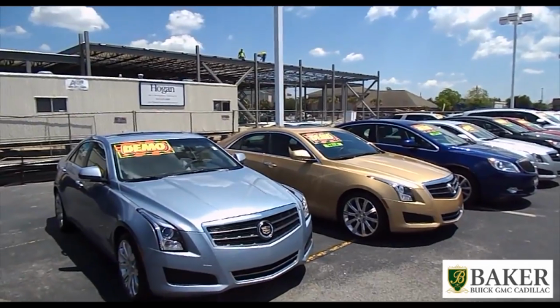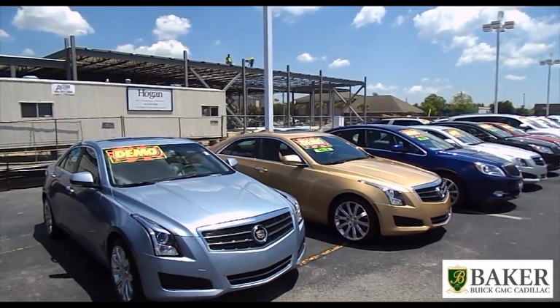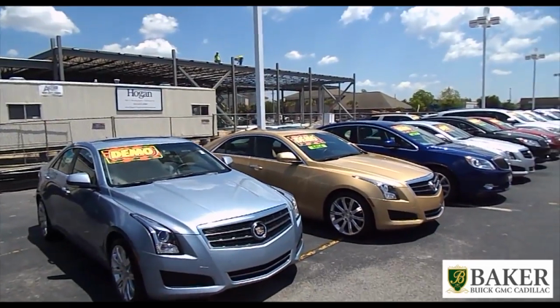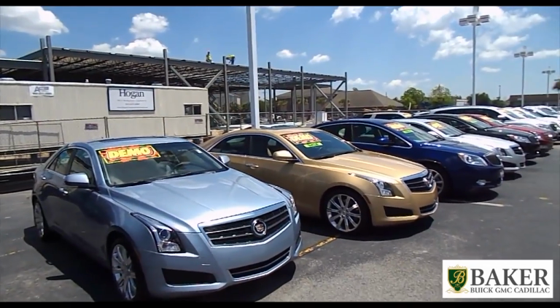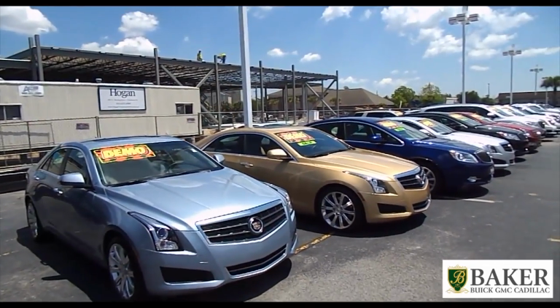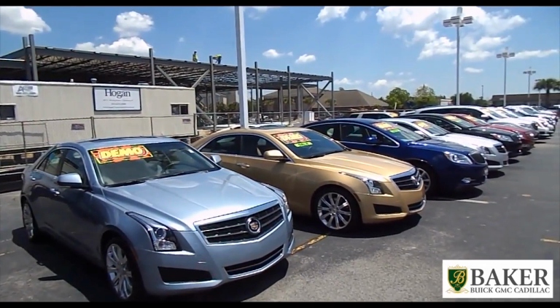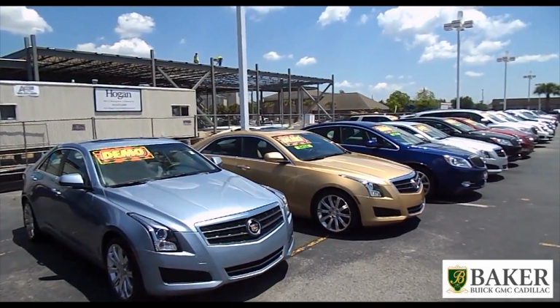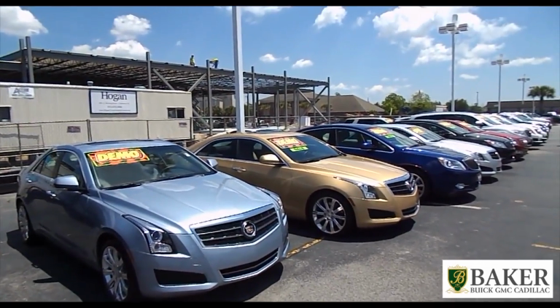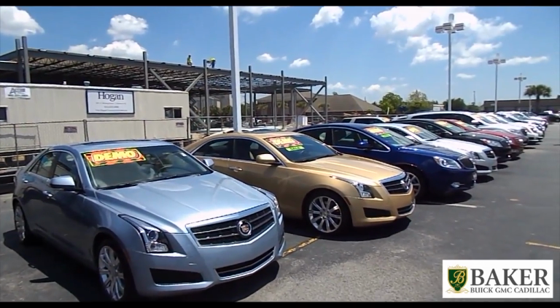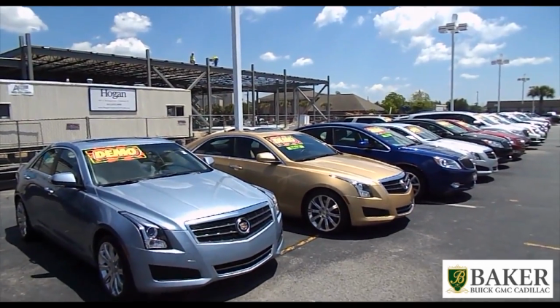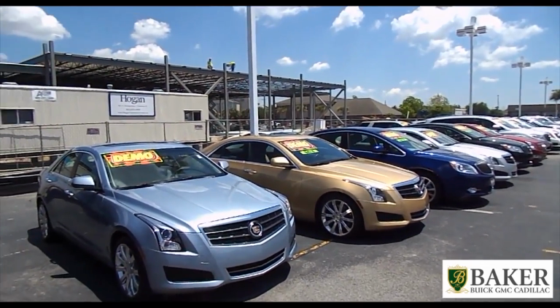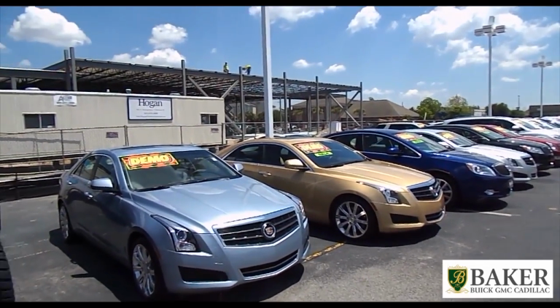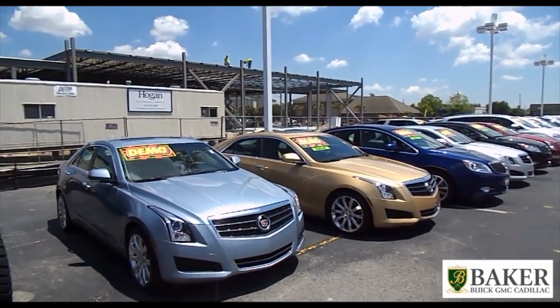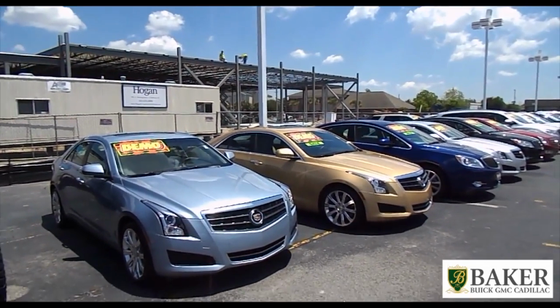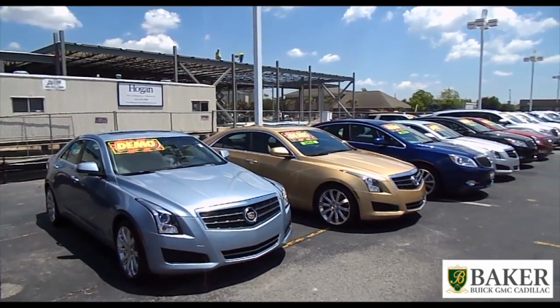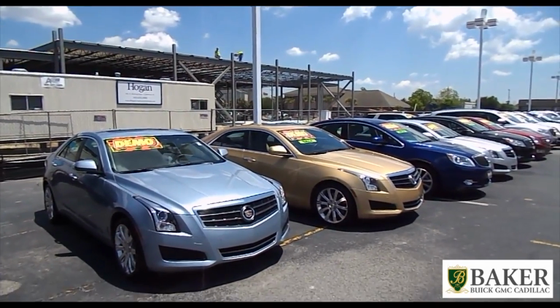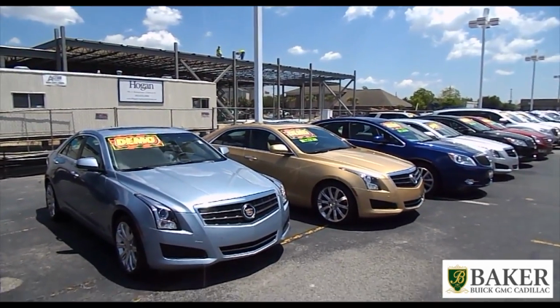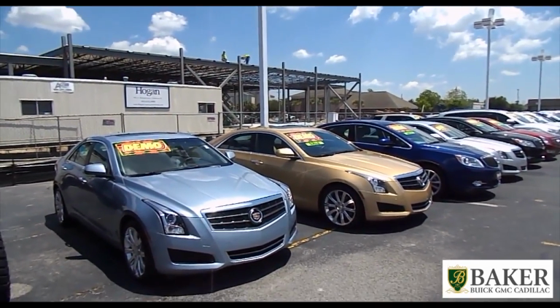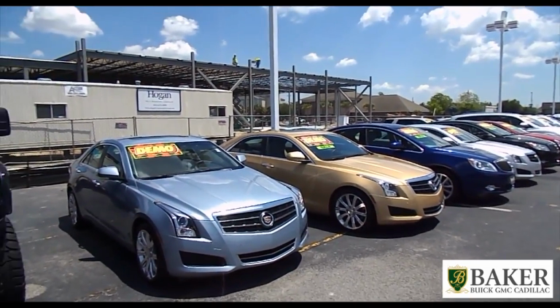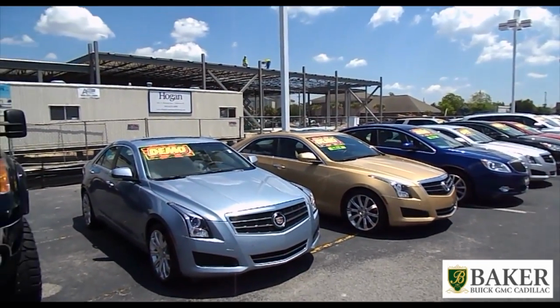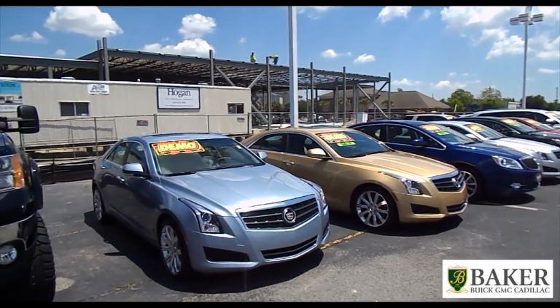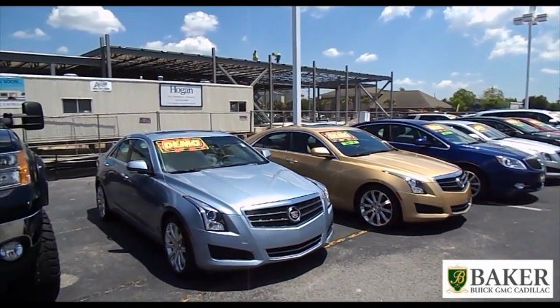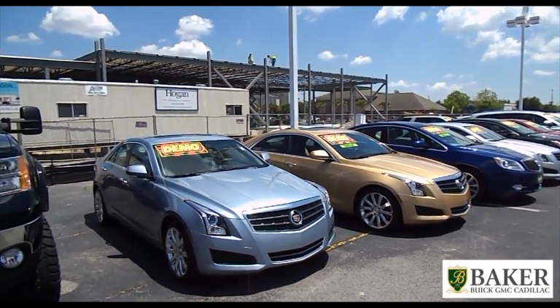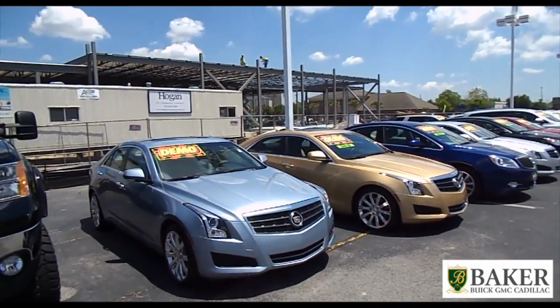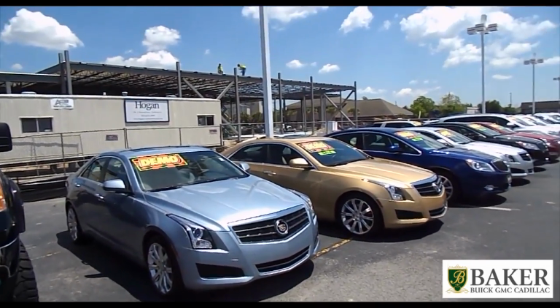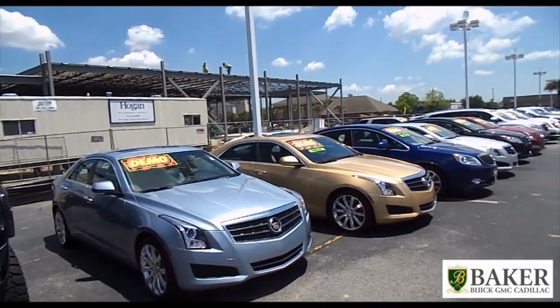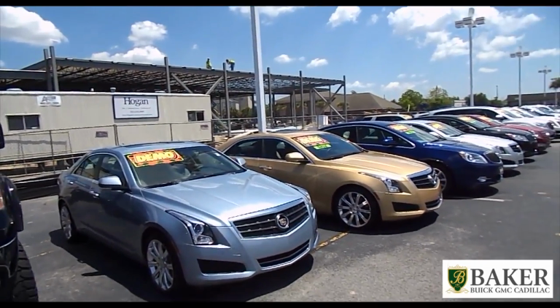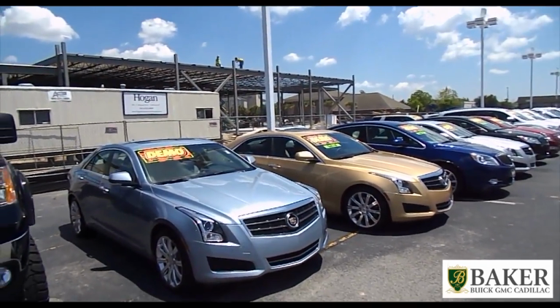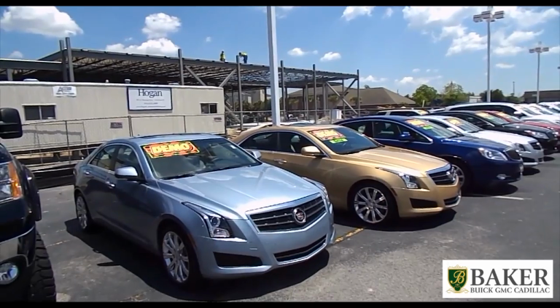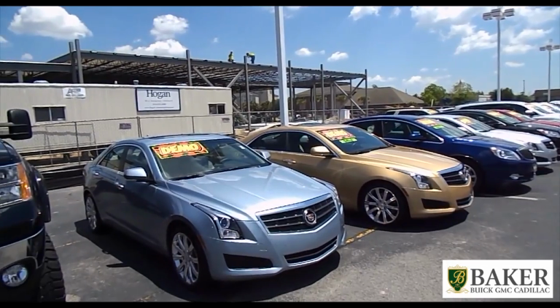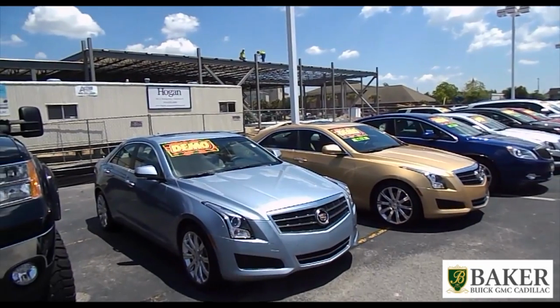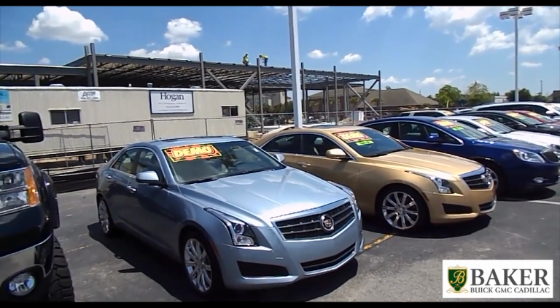At Baker Buick GMC Cadillac, please stop by the store or give us a call after watching this video. Thank you for your time and we'll see you soon.